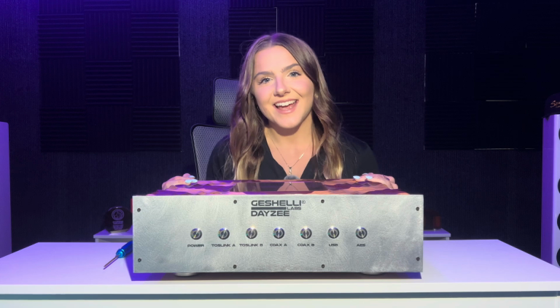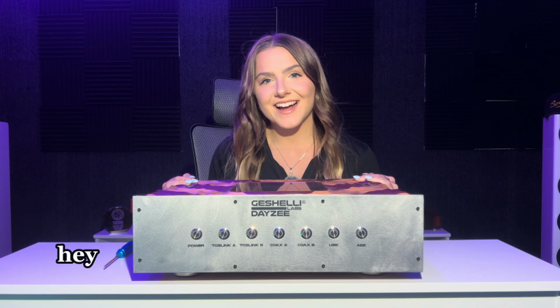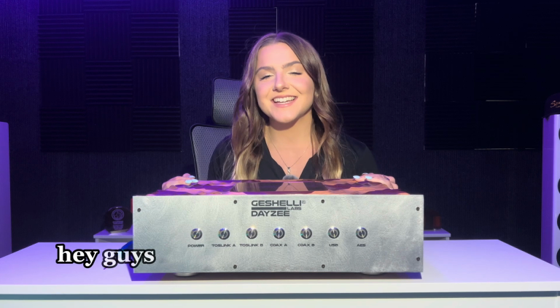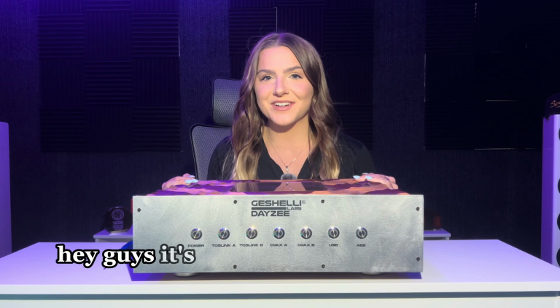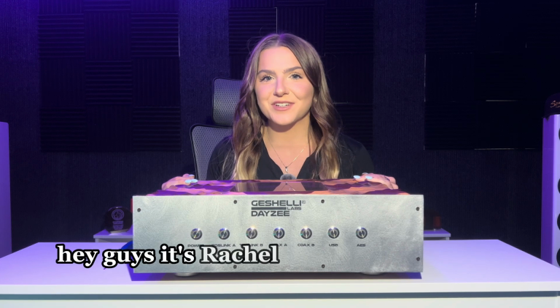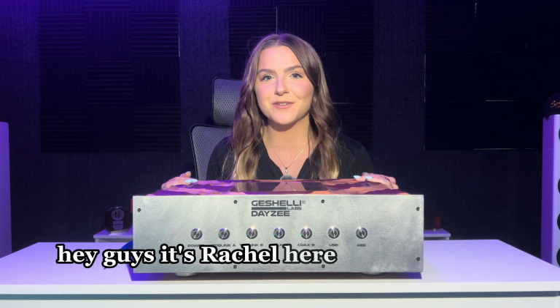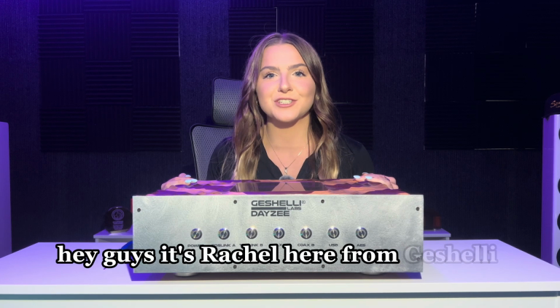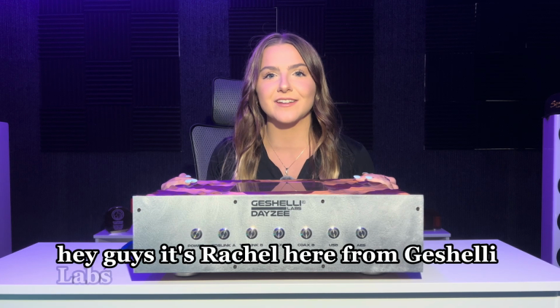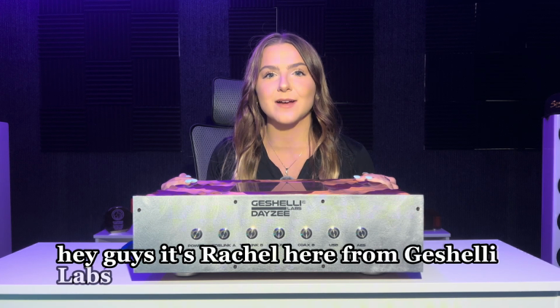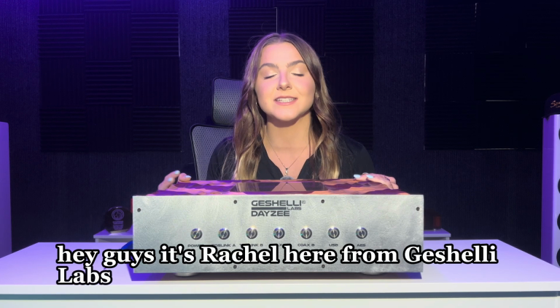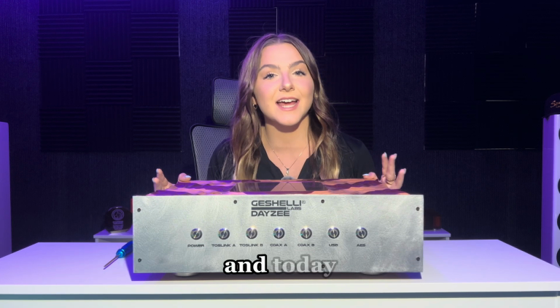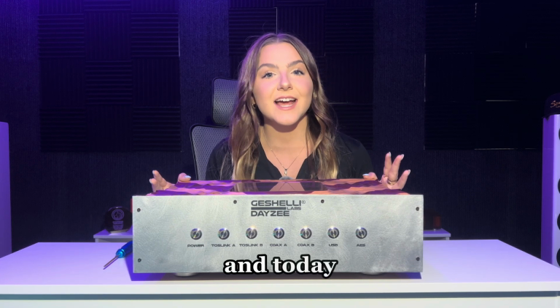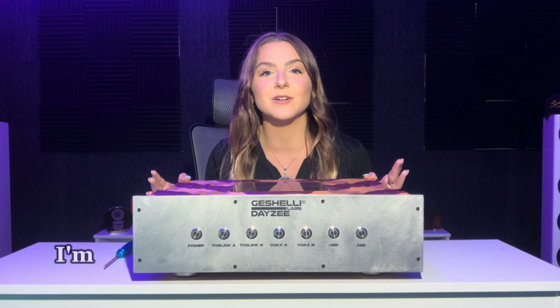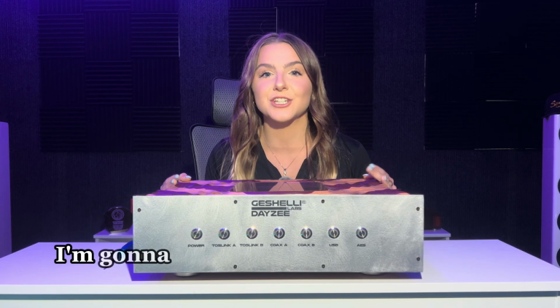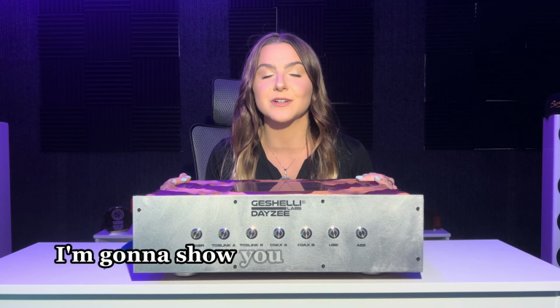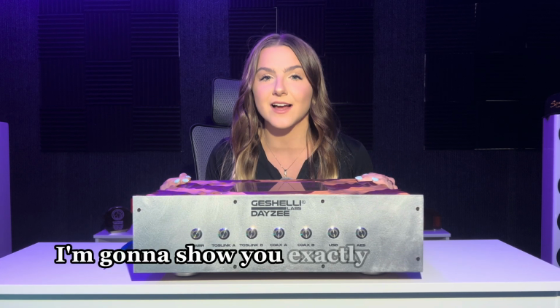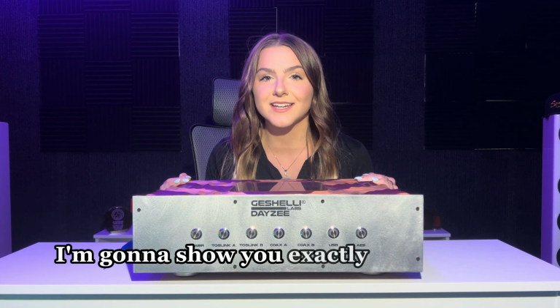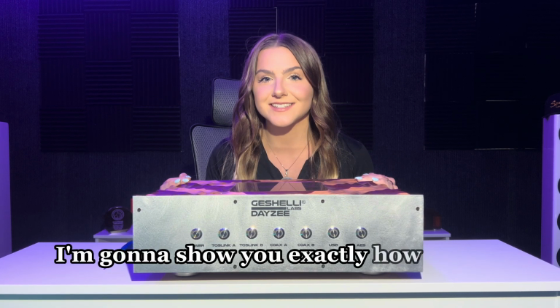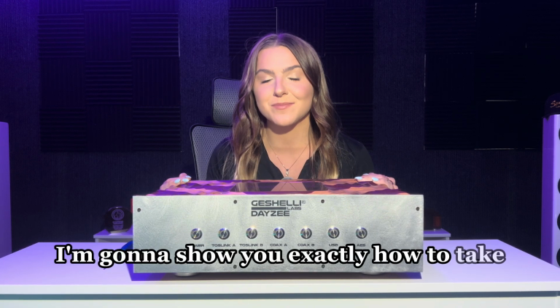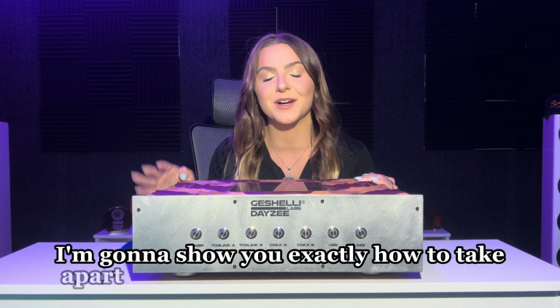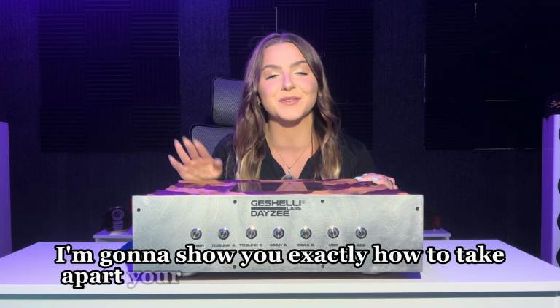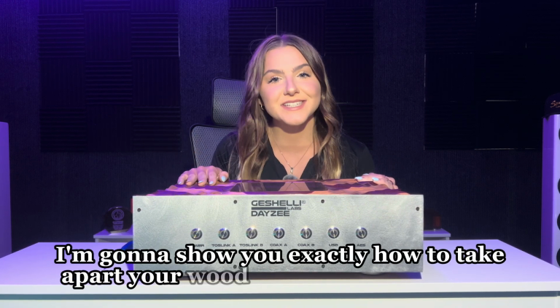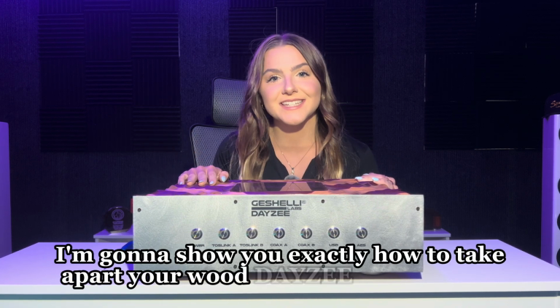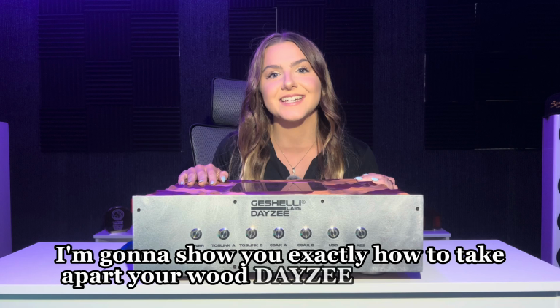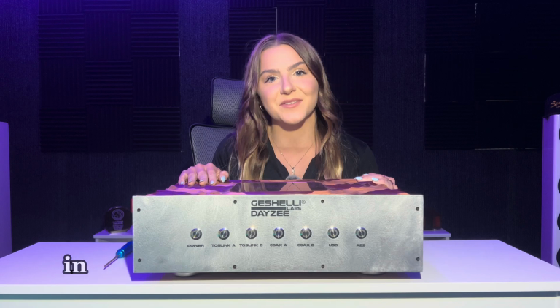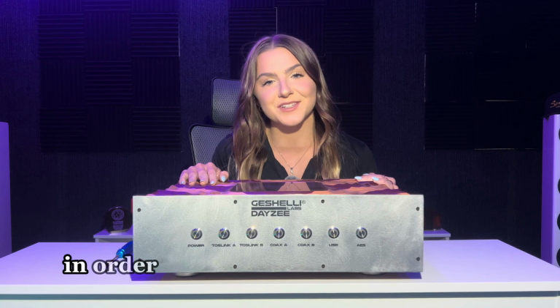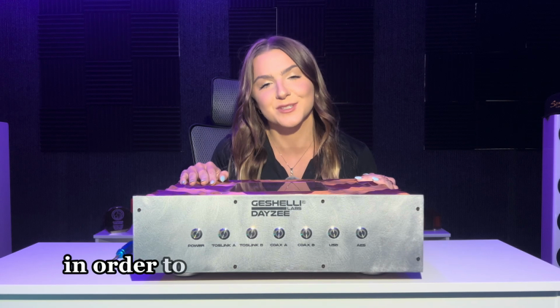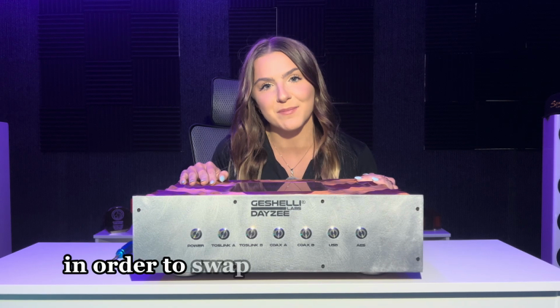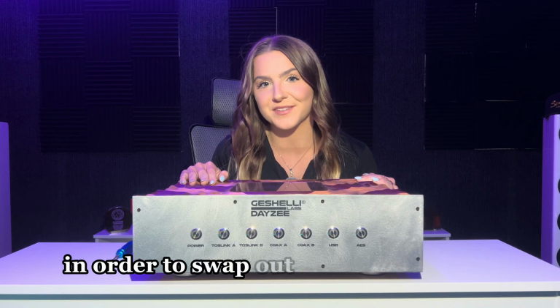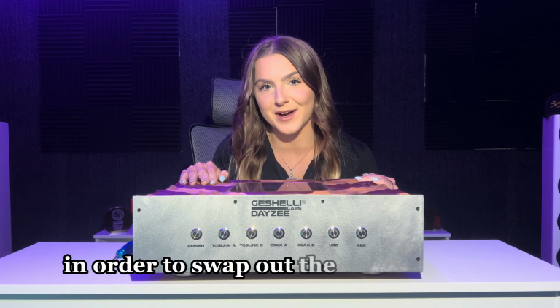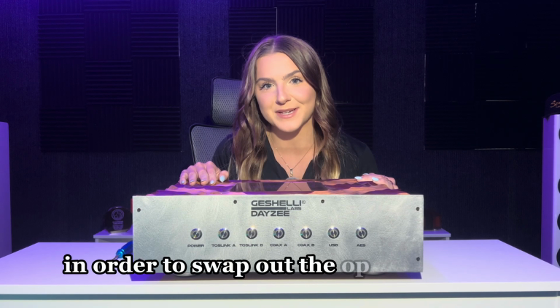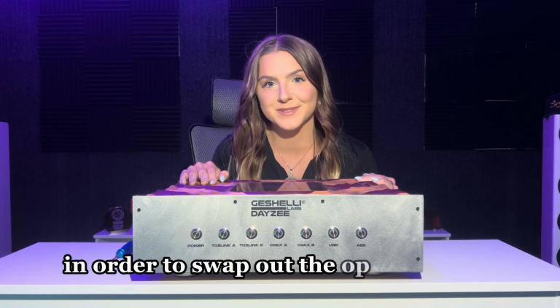Hey guys, it's Rachel here from DeShelie Labs and today I'm going to show you exactly how to take apart your Wood Daisy in order to swap out the op amps.